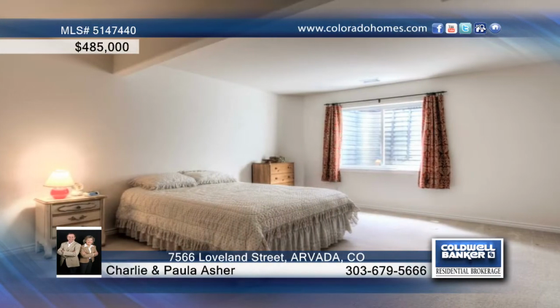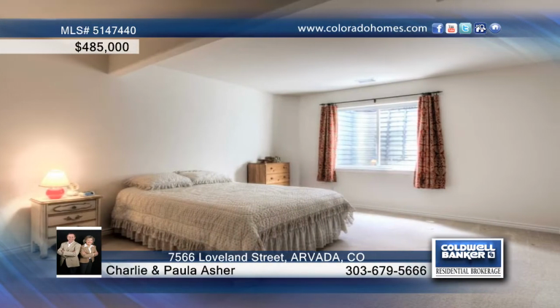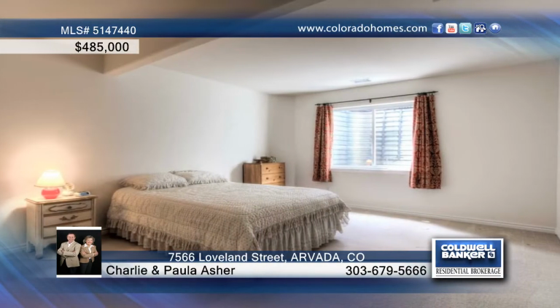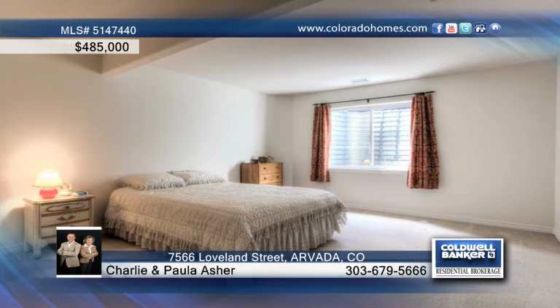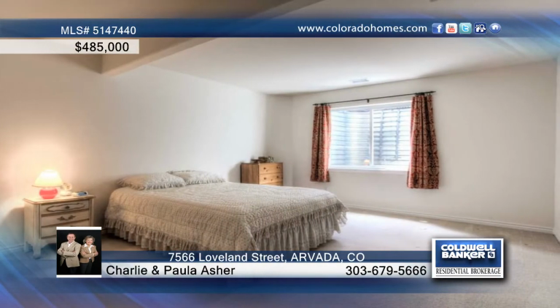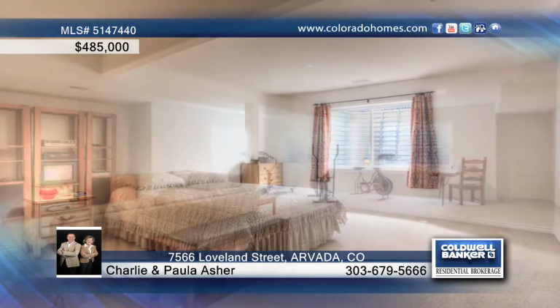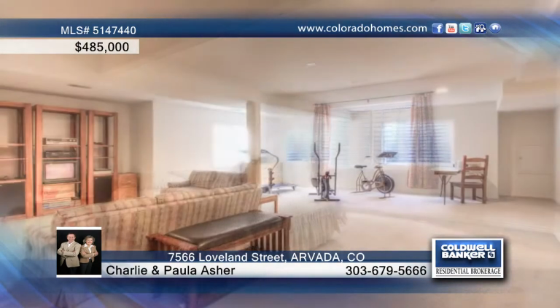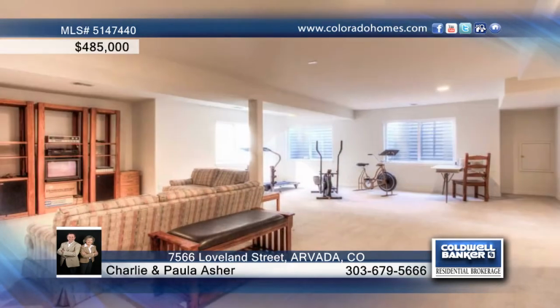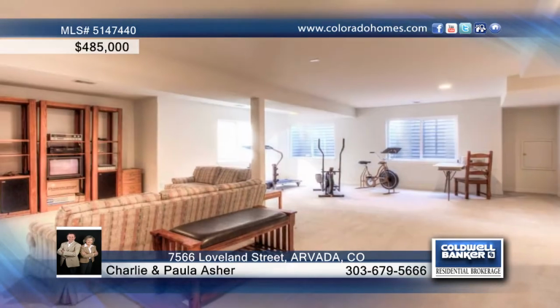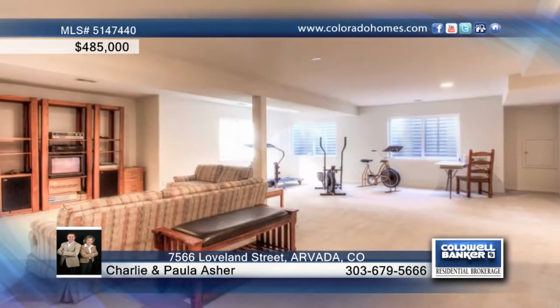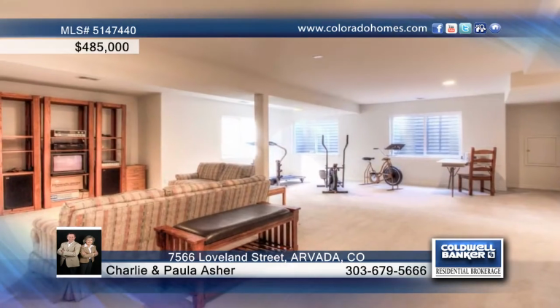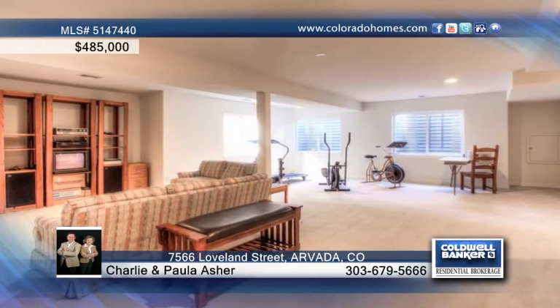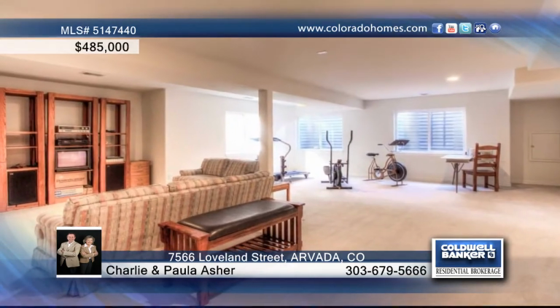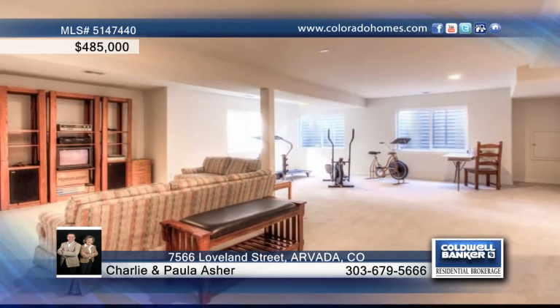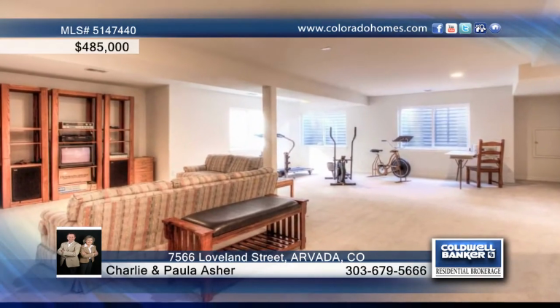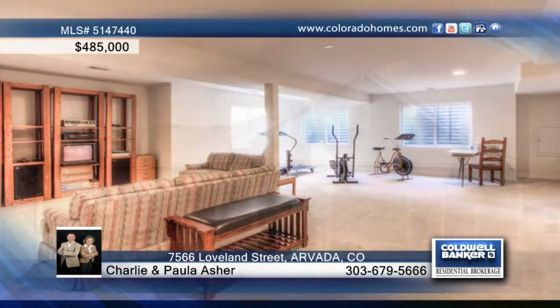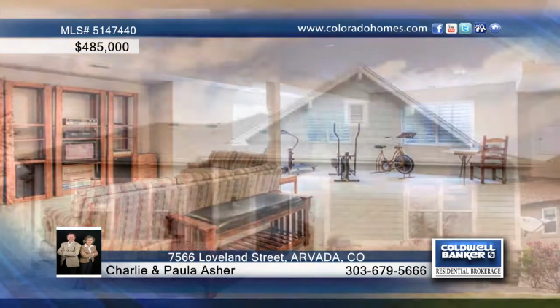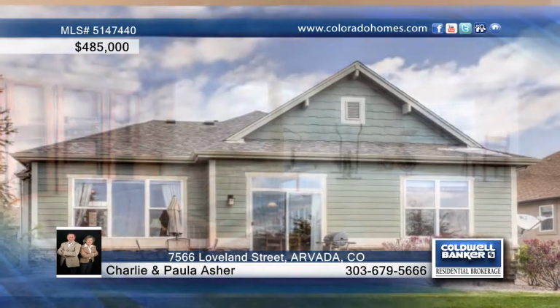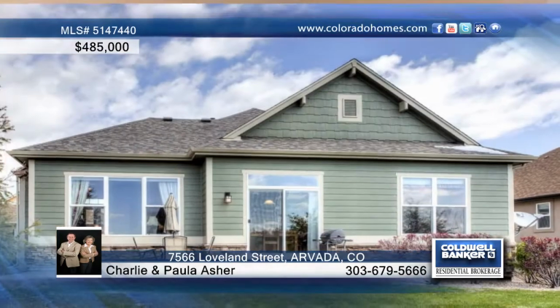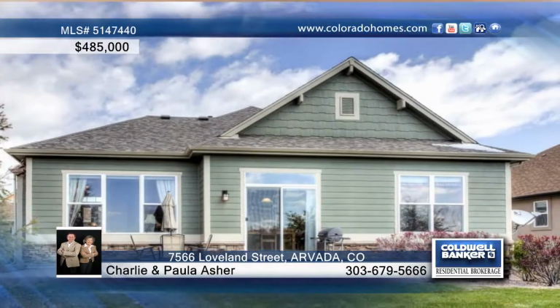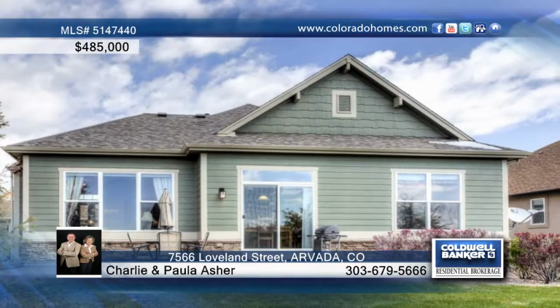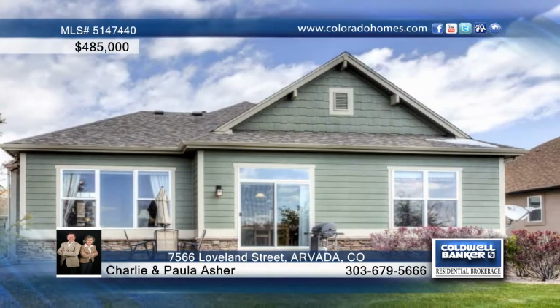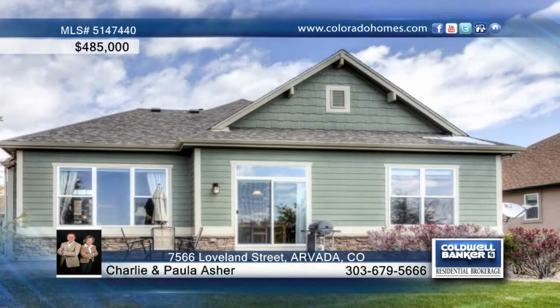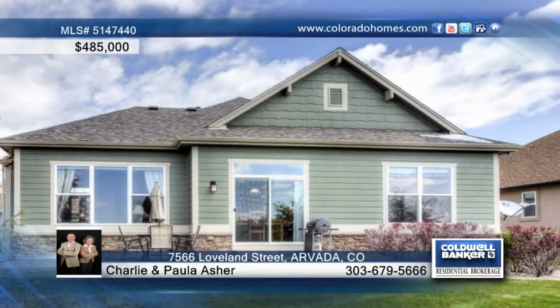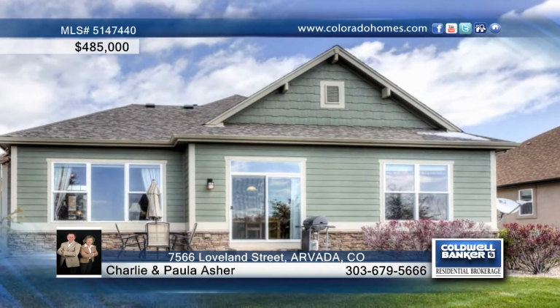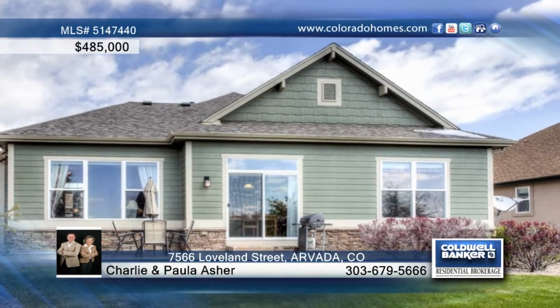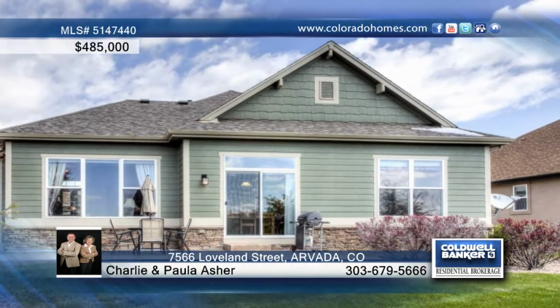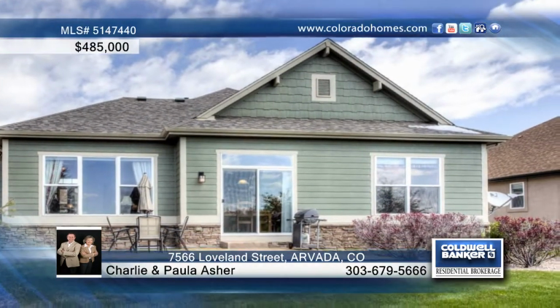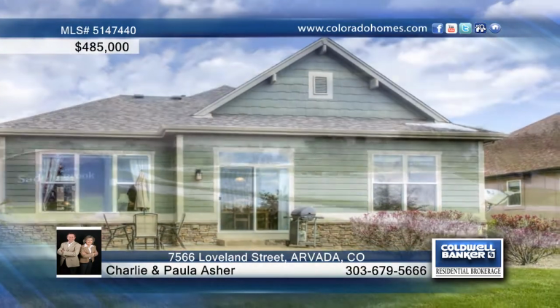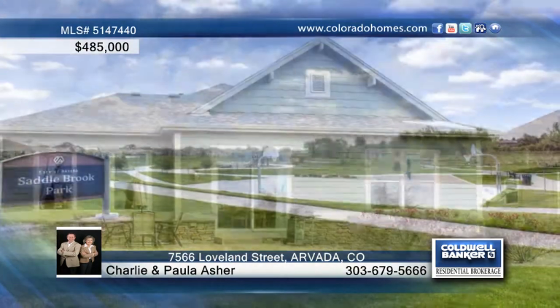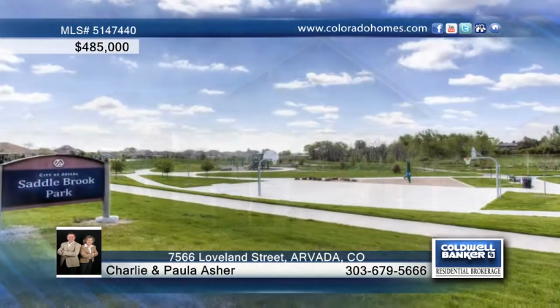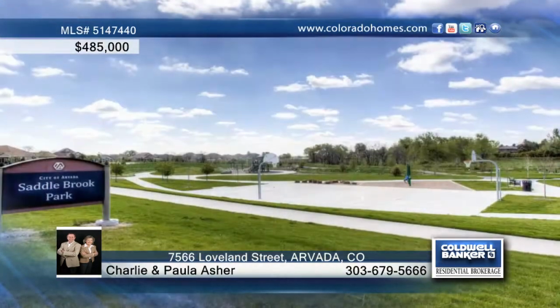The engineered finished basement has excellent natural light and encompasses a huge family room.